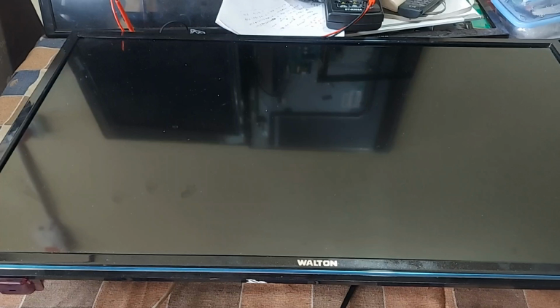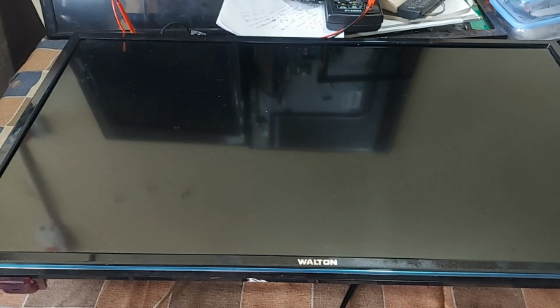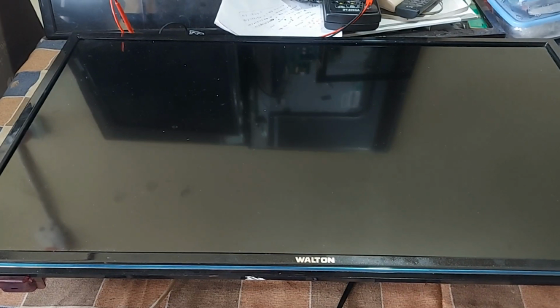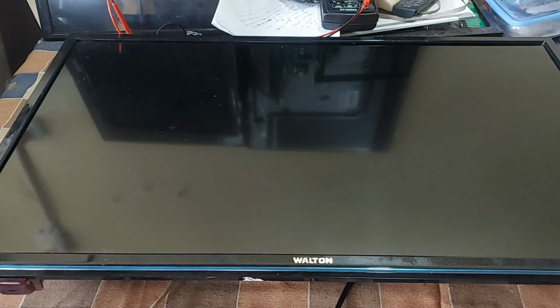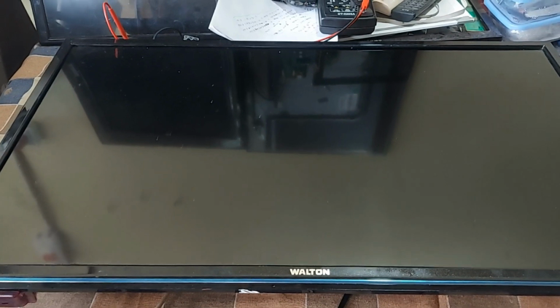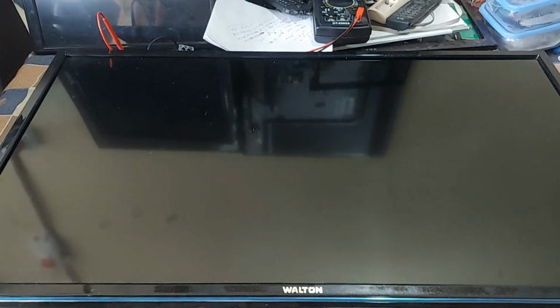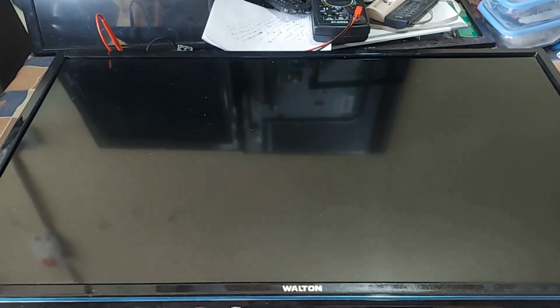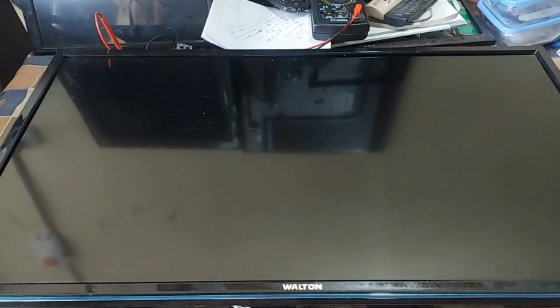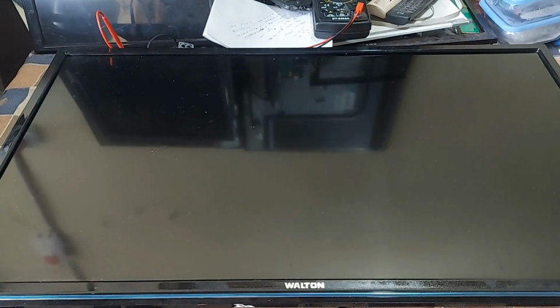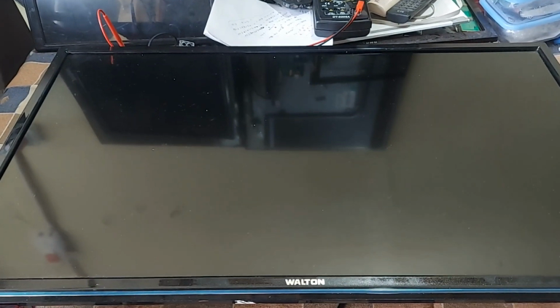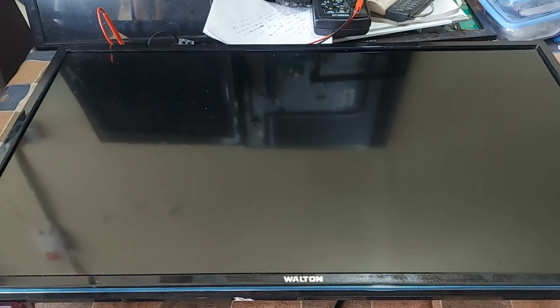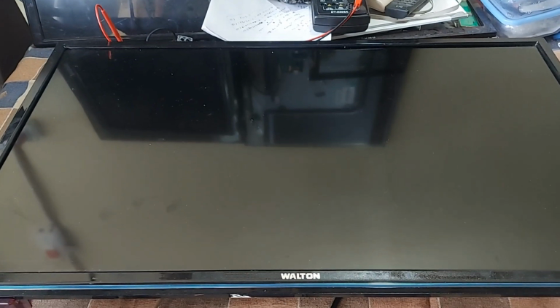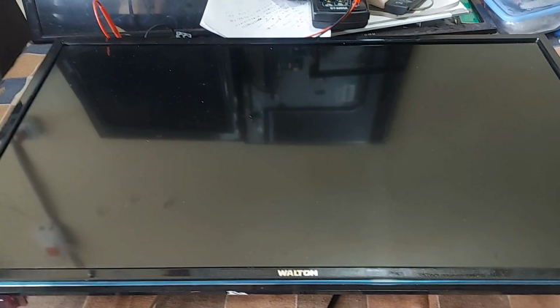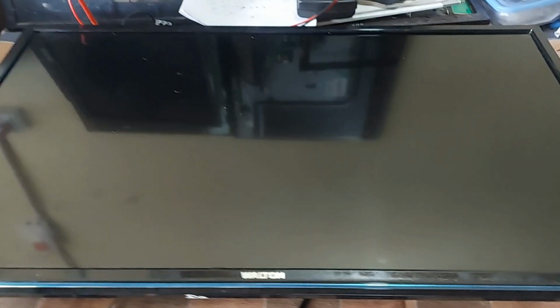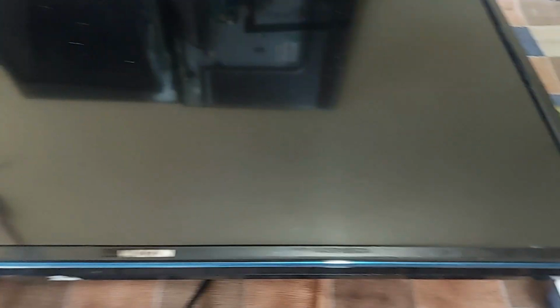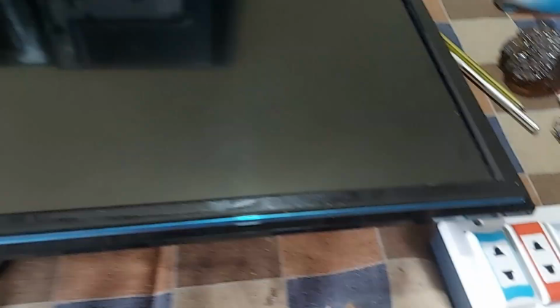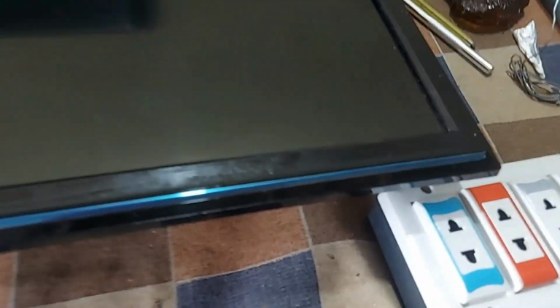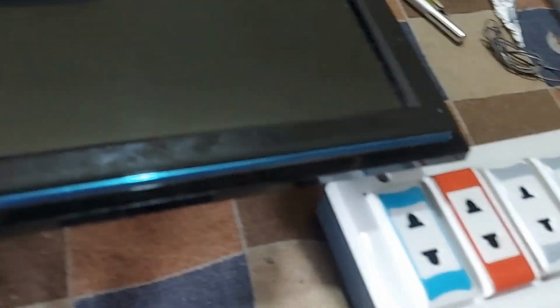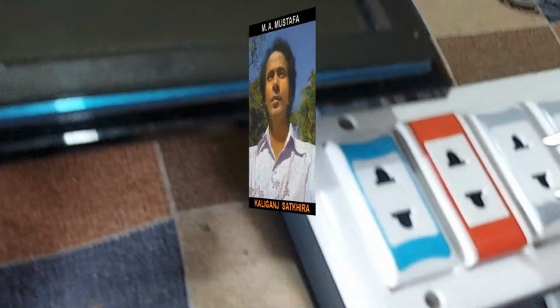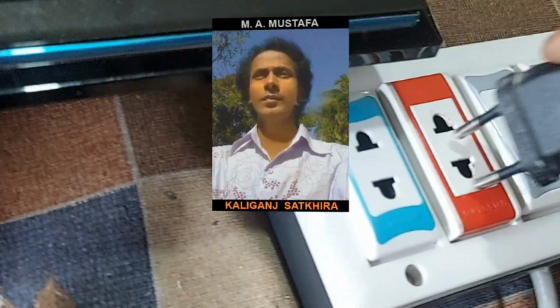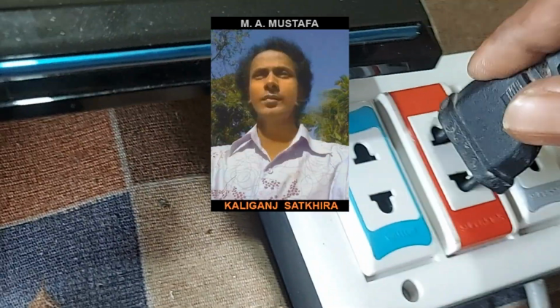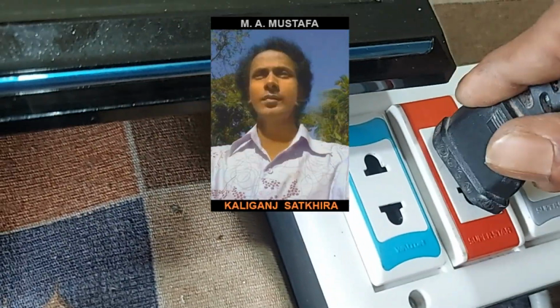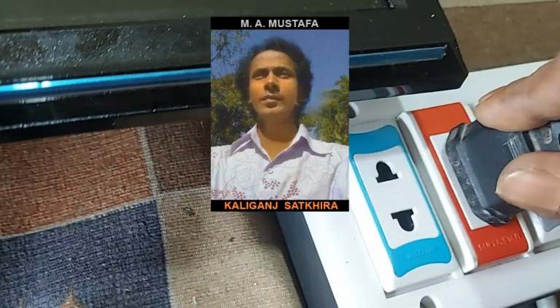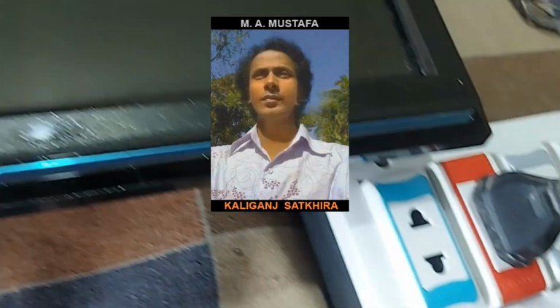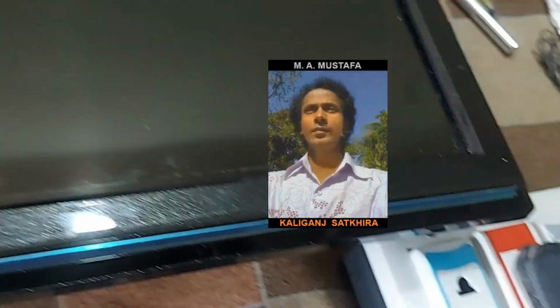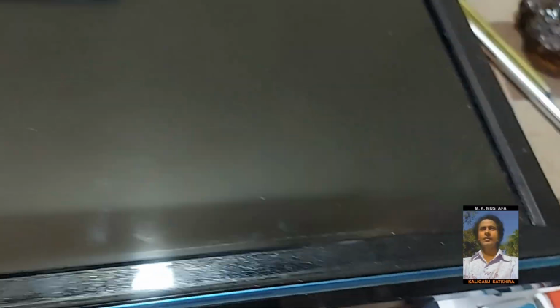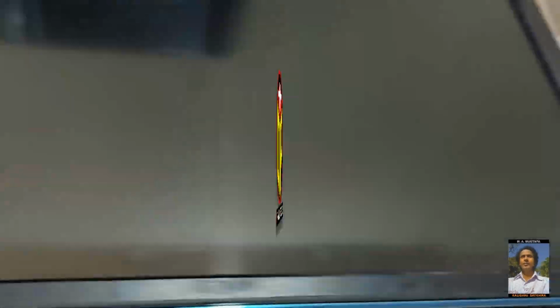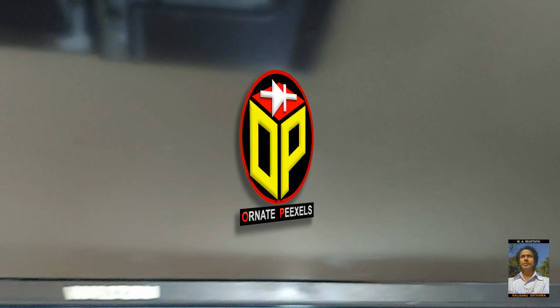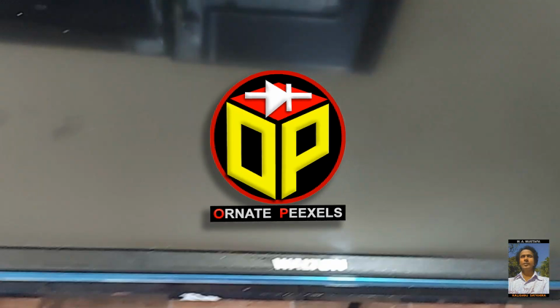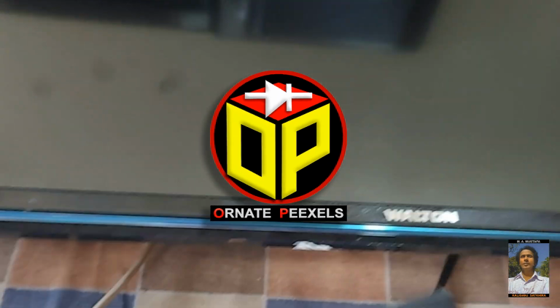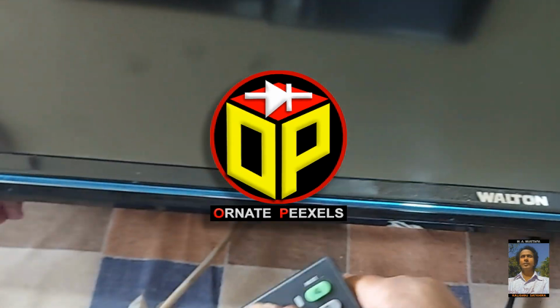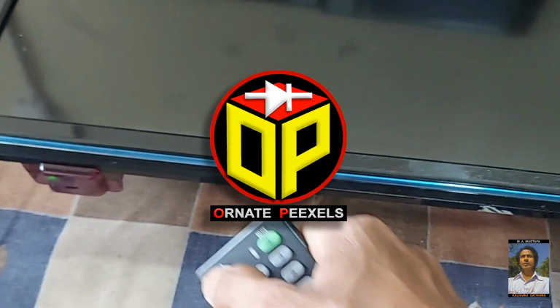Dear viewers and all my esteemed subscribers, I am M. Mostafa. Welcome back to 100Pixels.